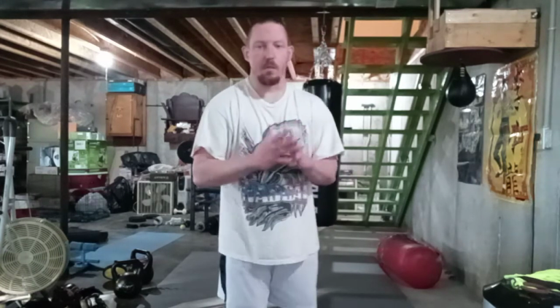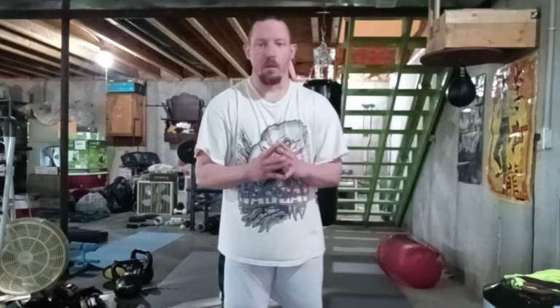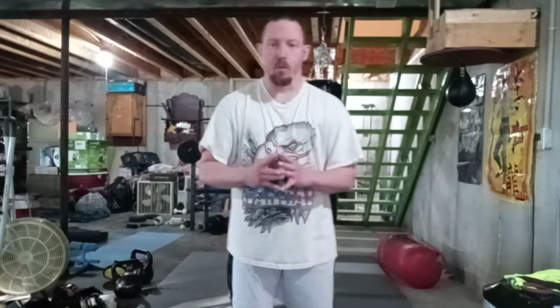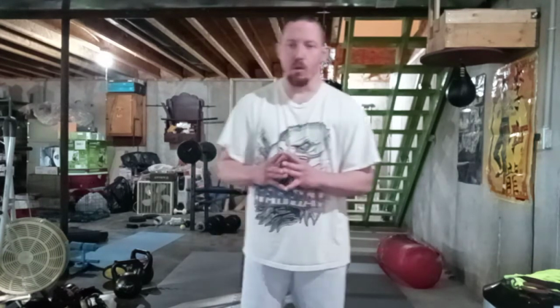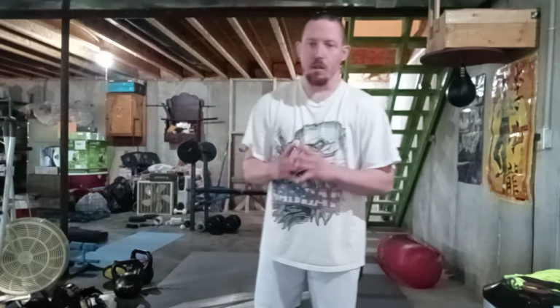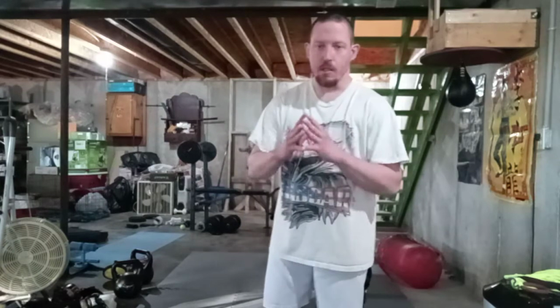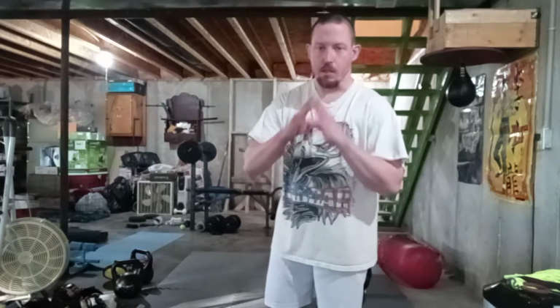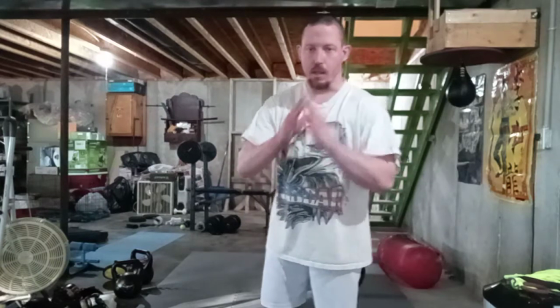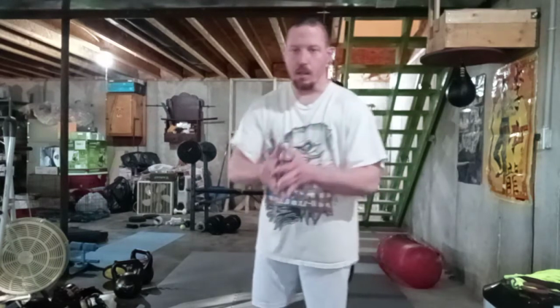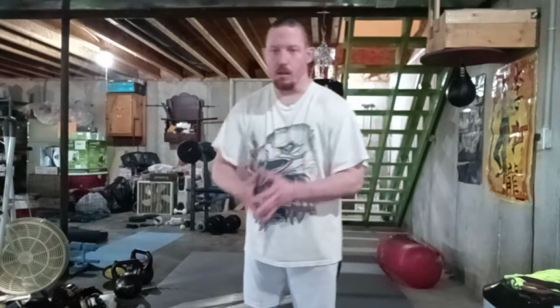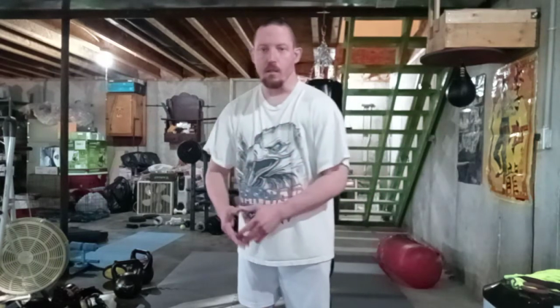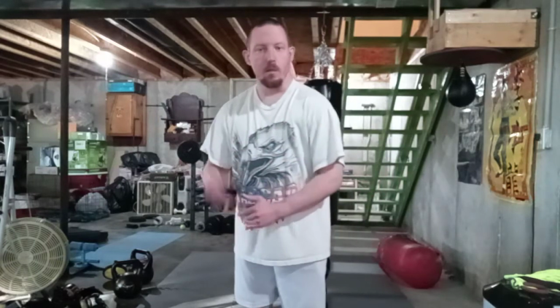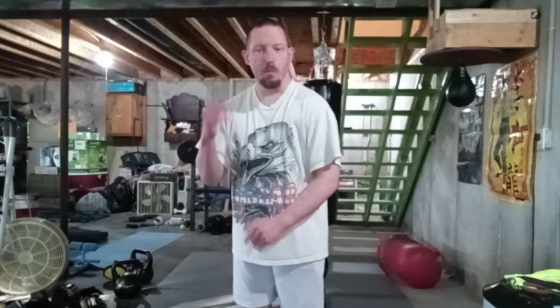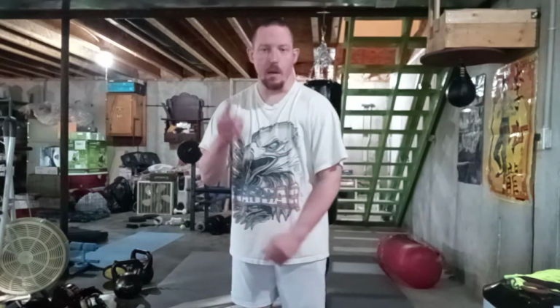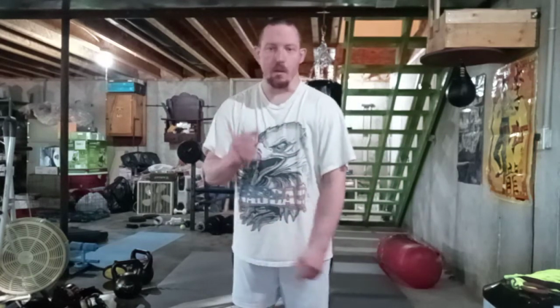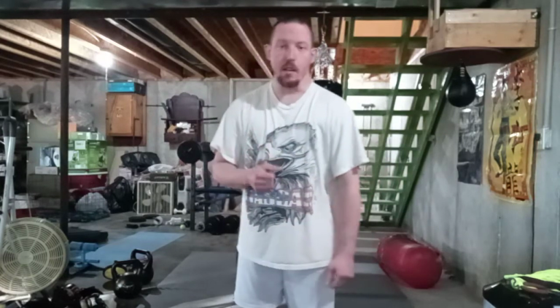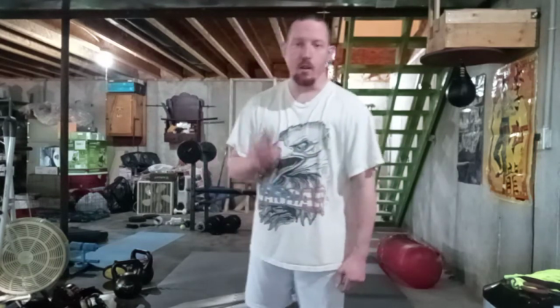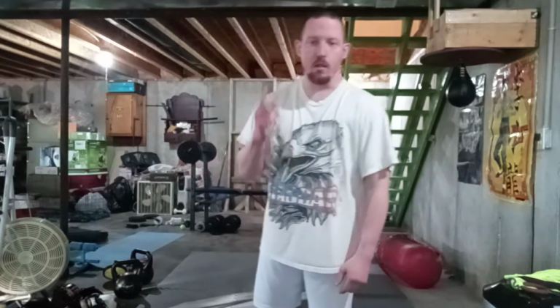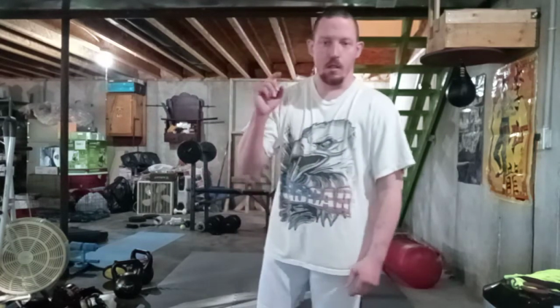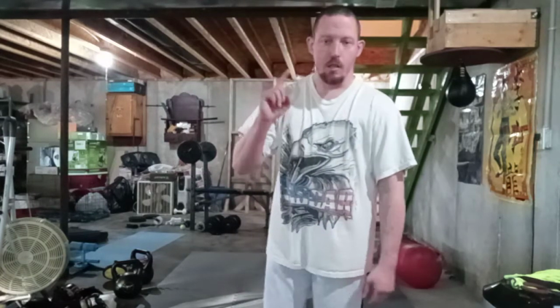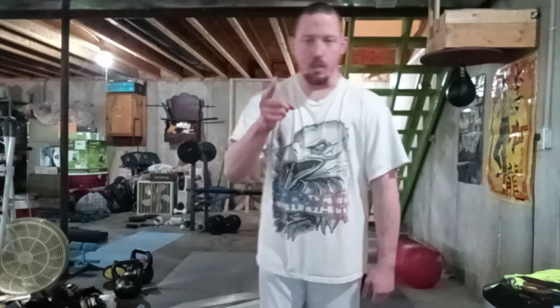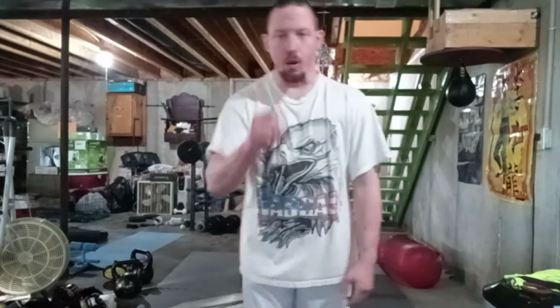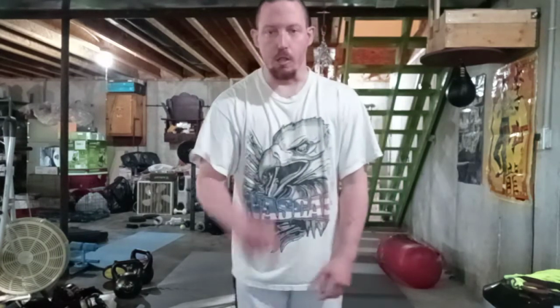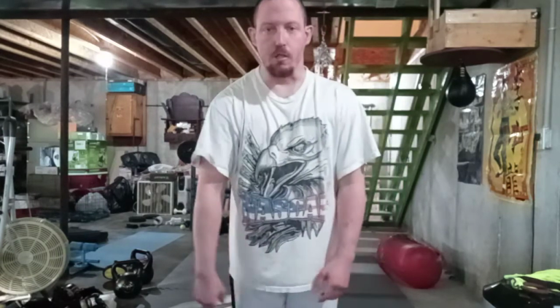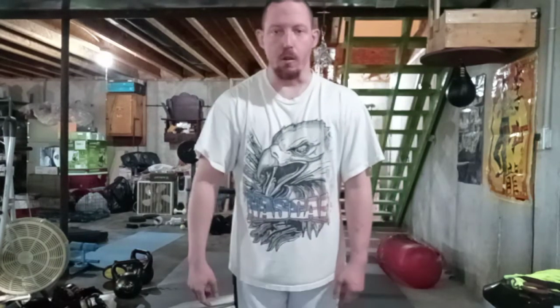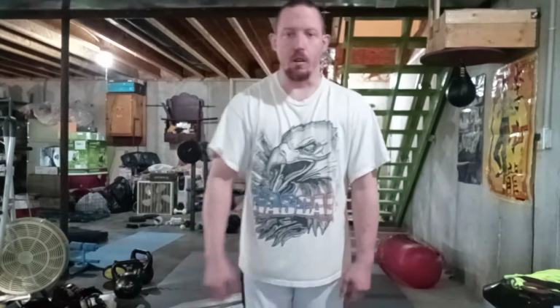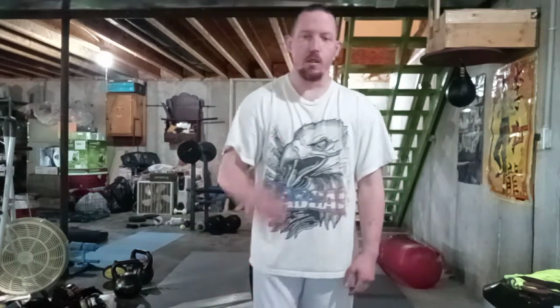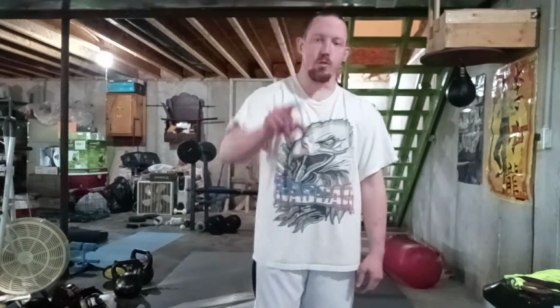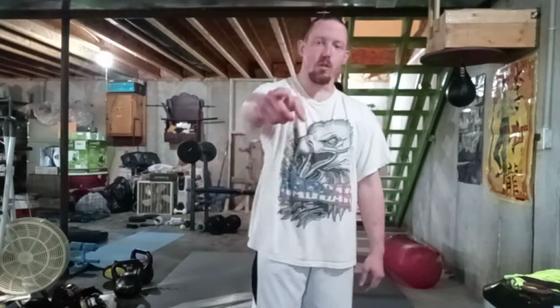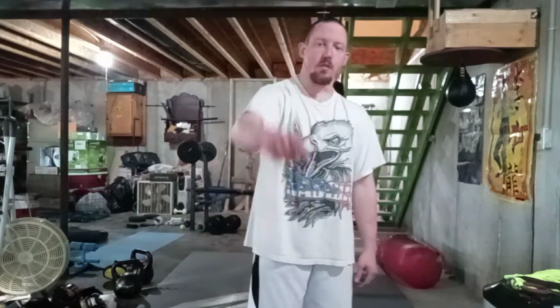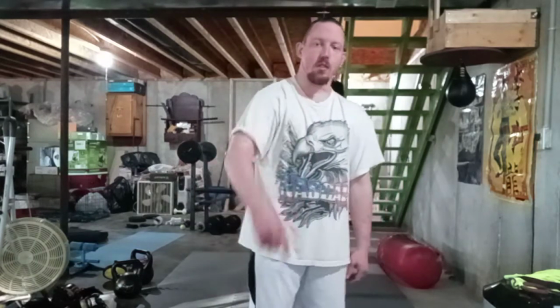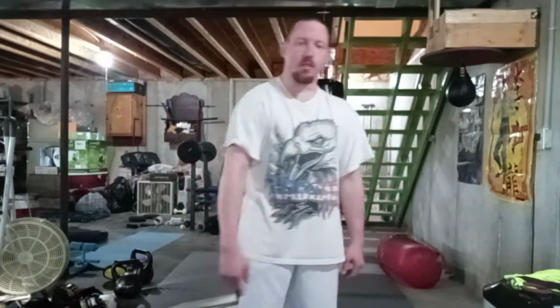I'm done, signing out. Have a good day y'all. Train hard, train smart, do your research.